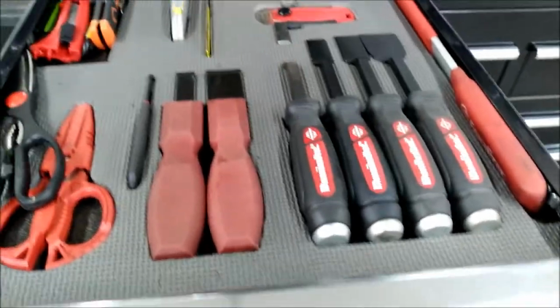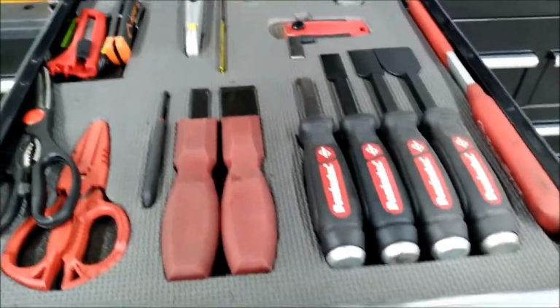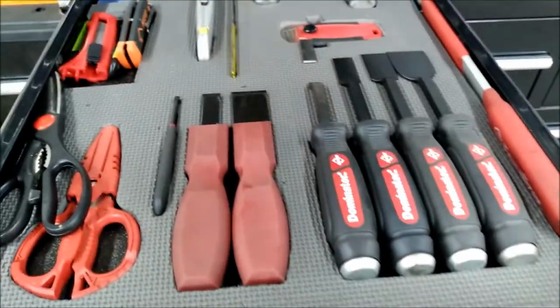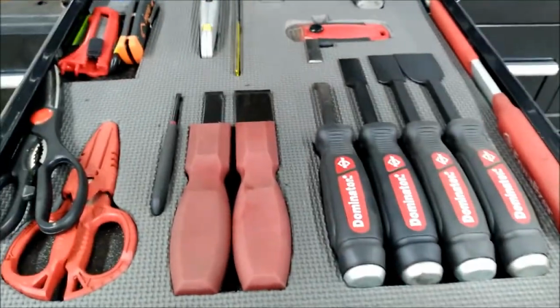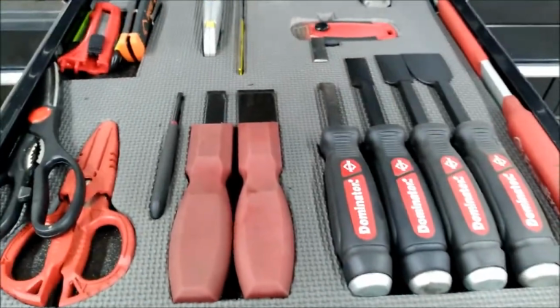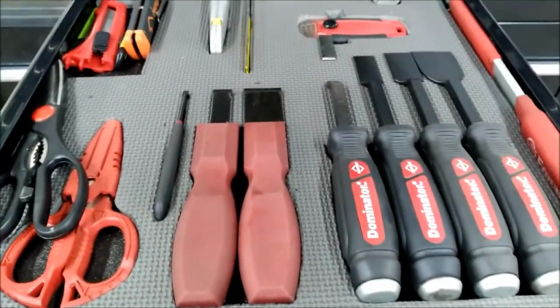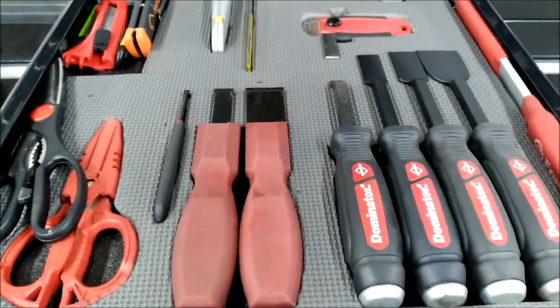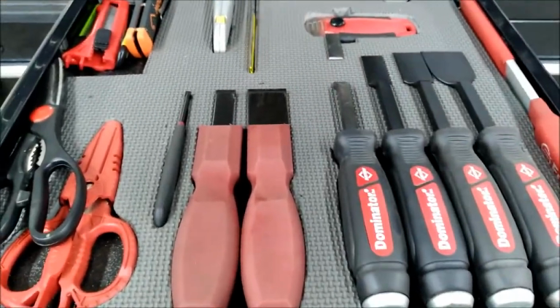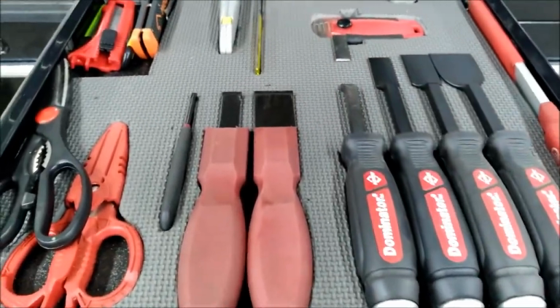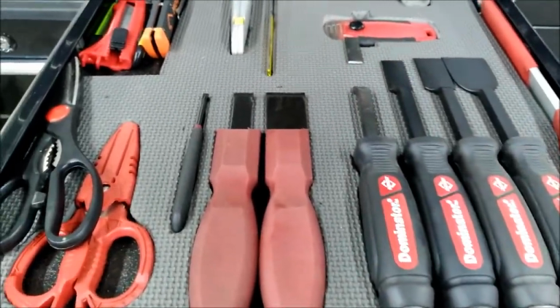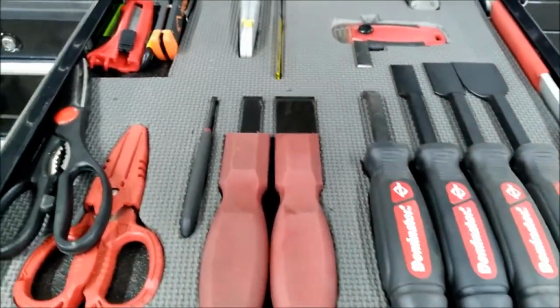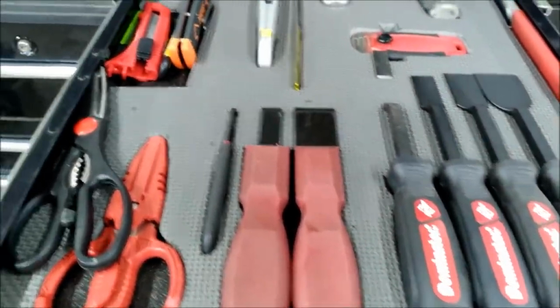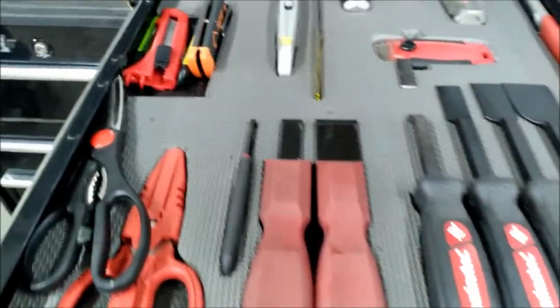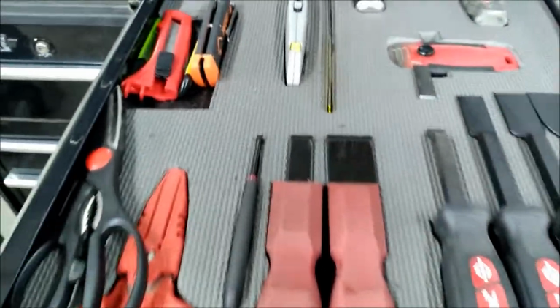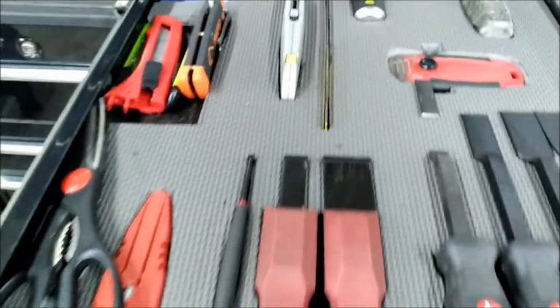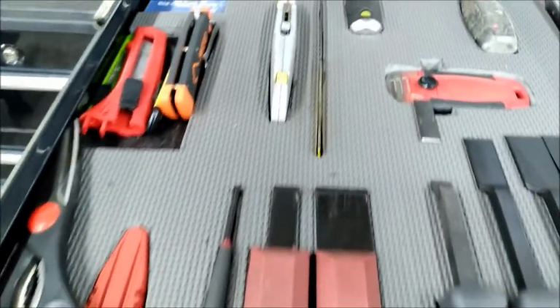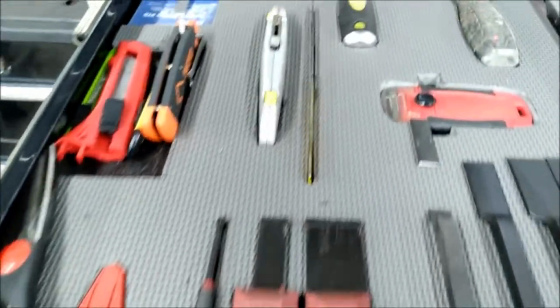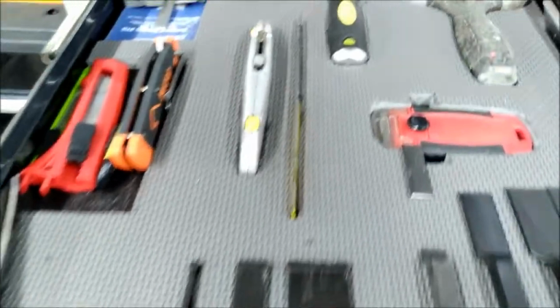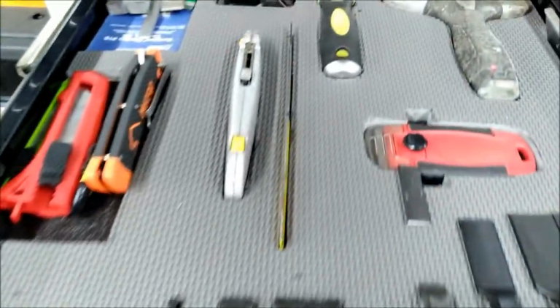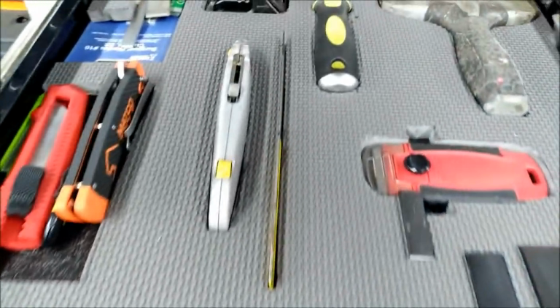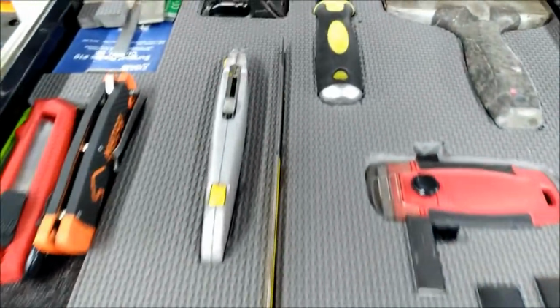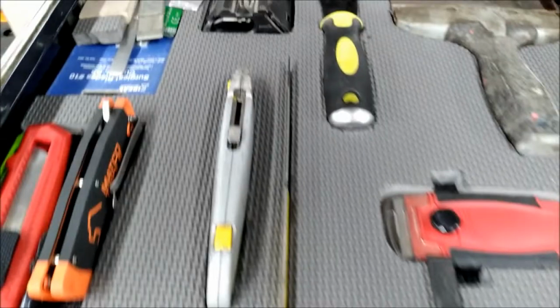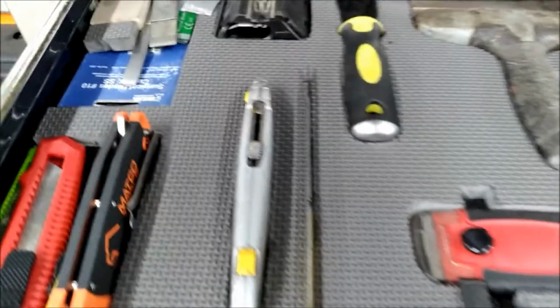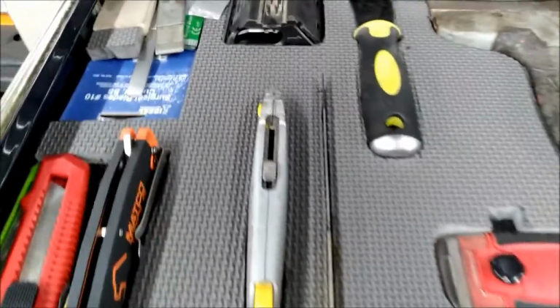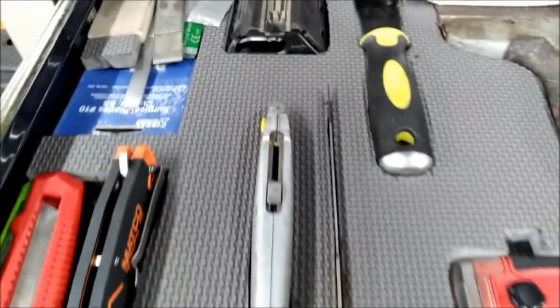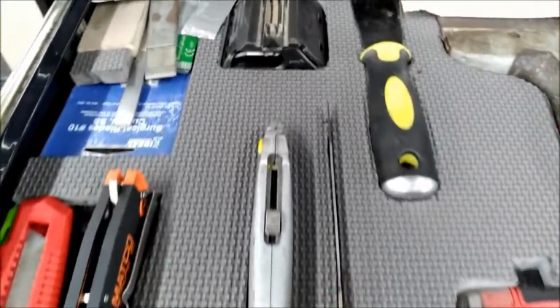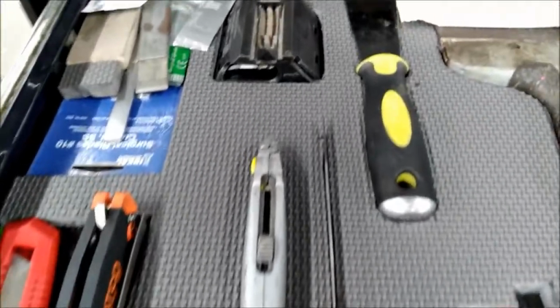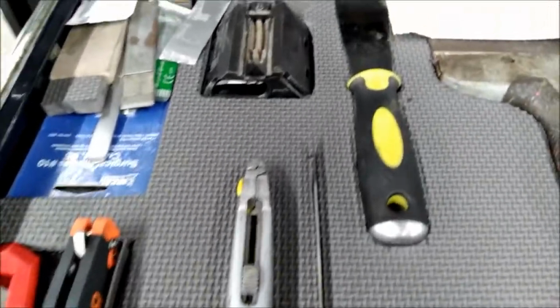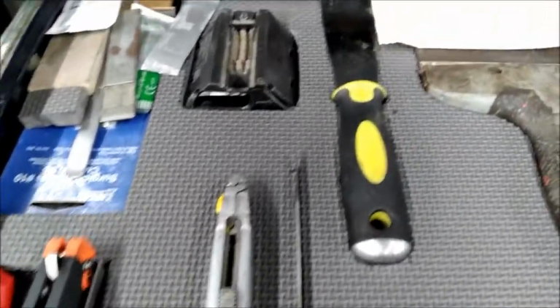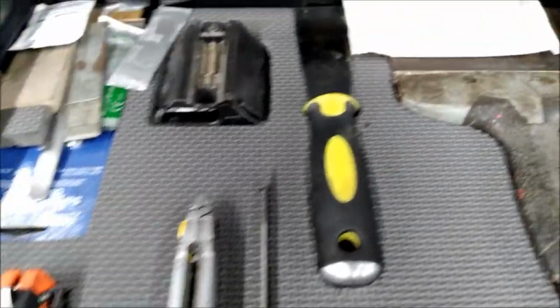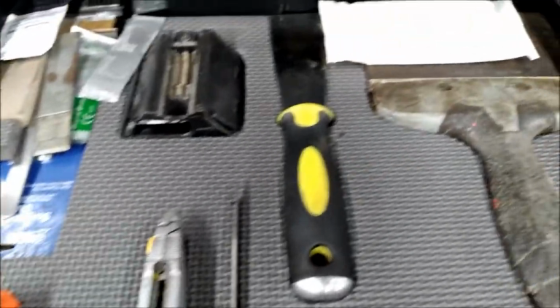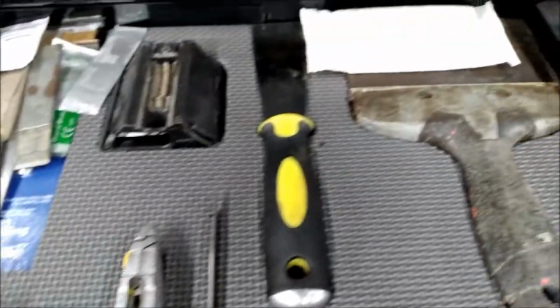Here I've got my picks, my scrapers, and some knives.